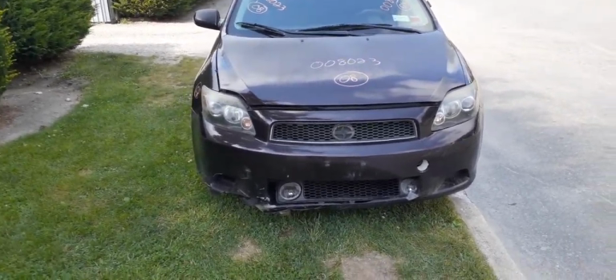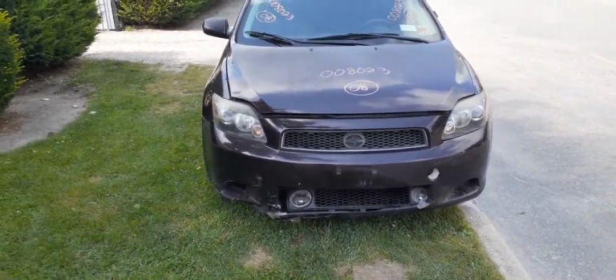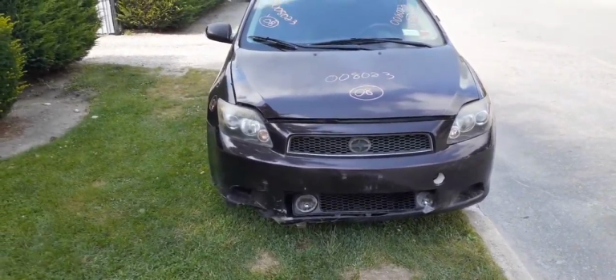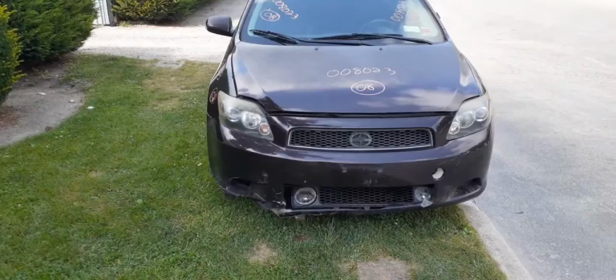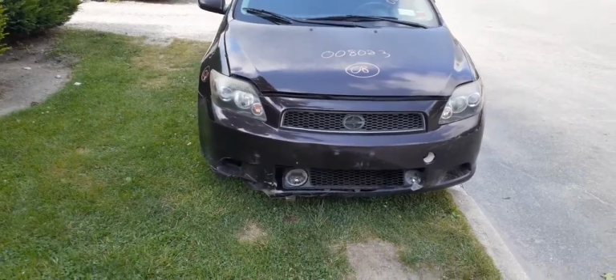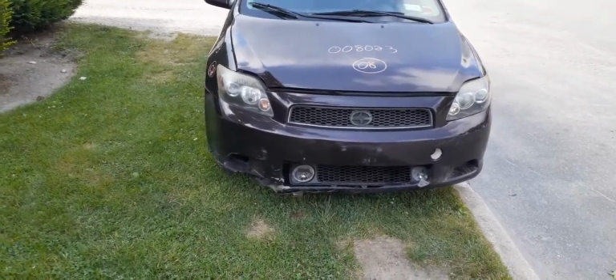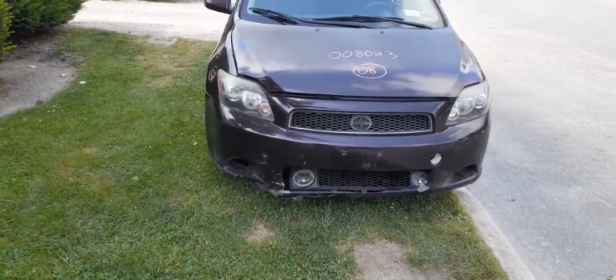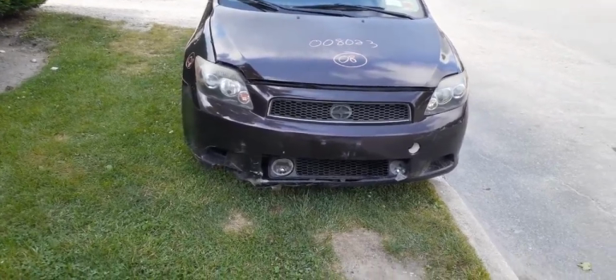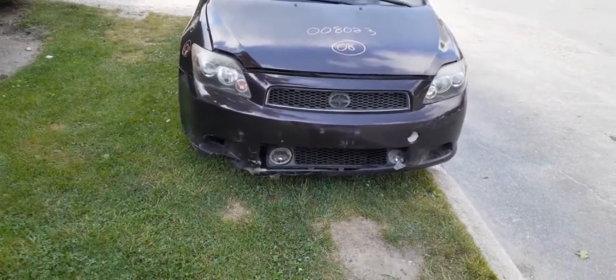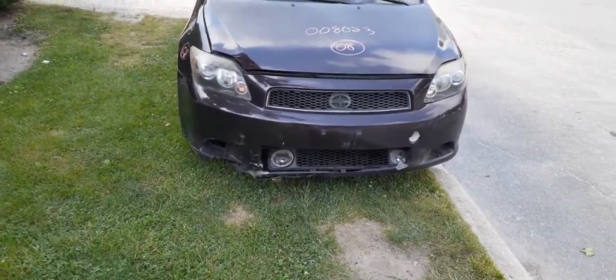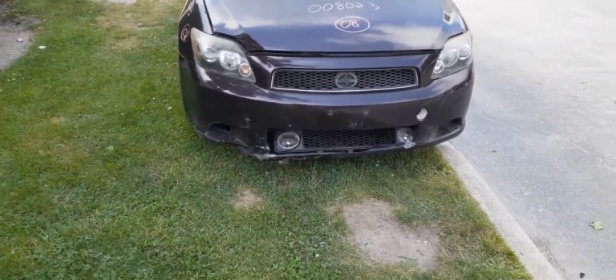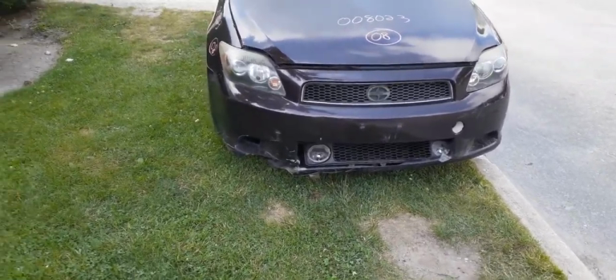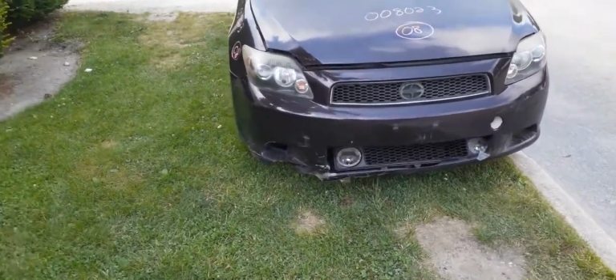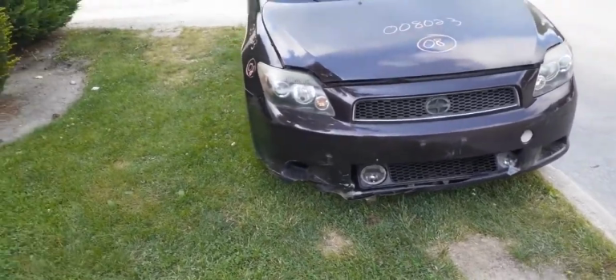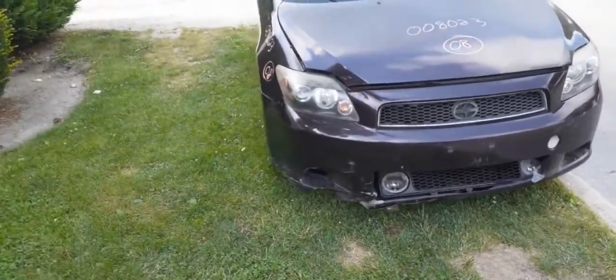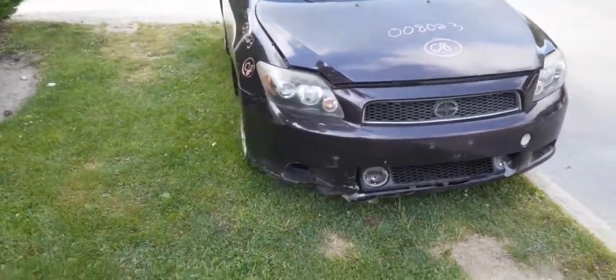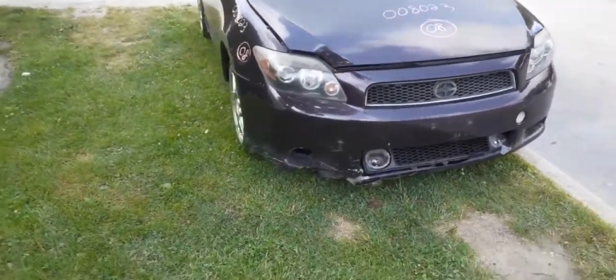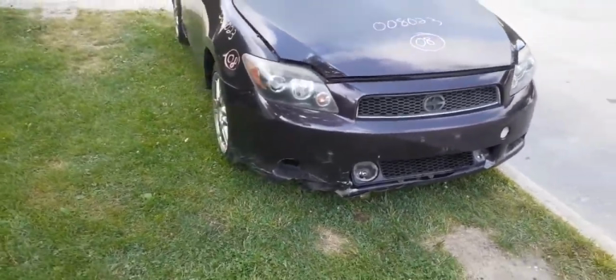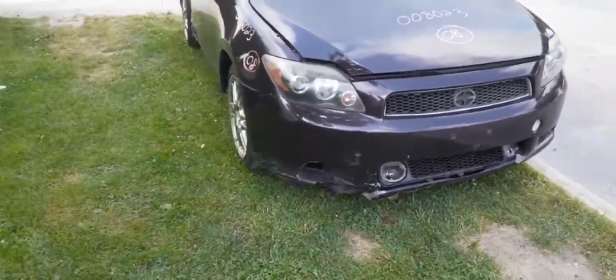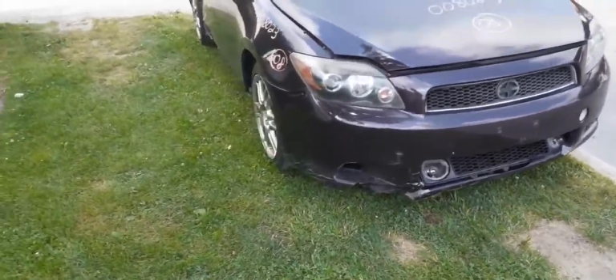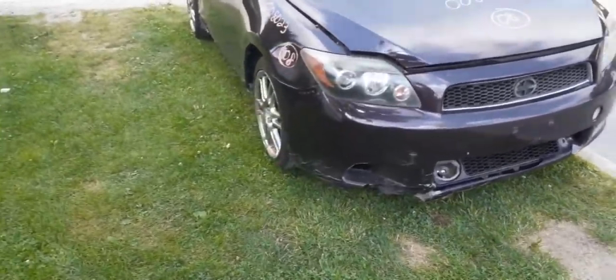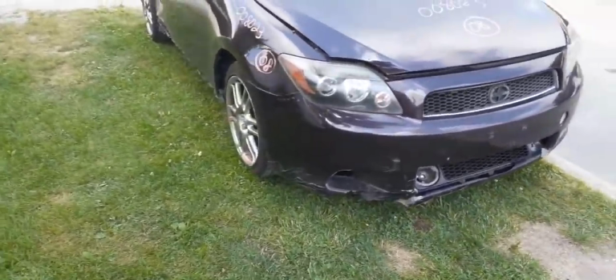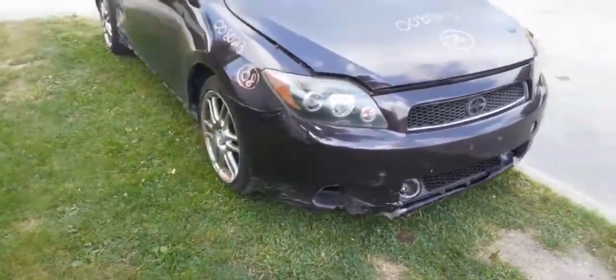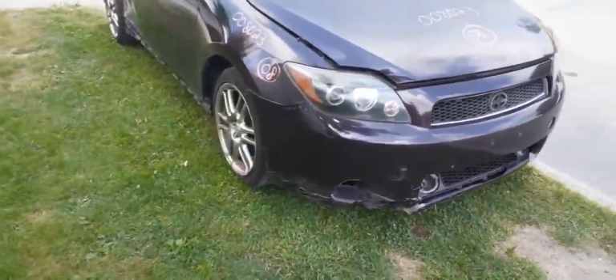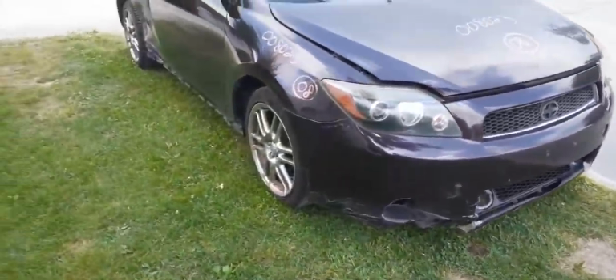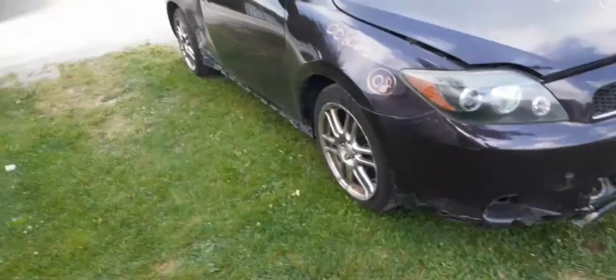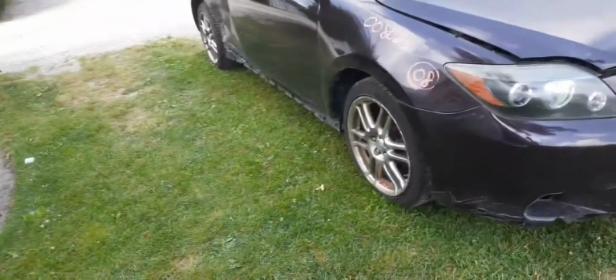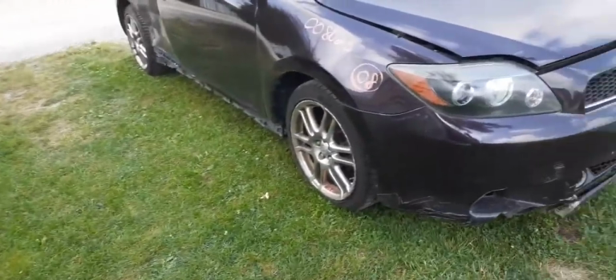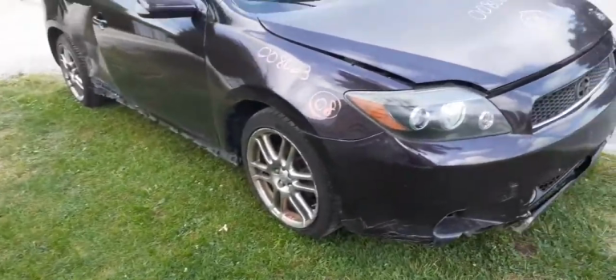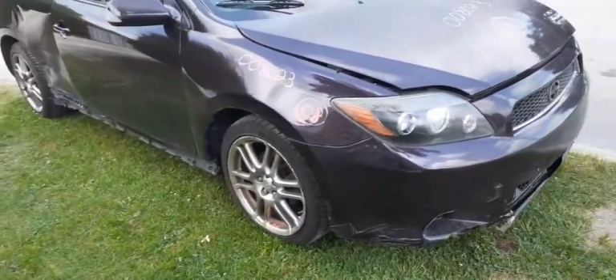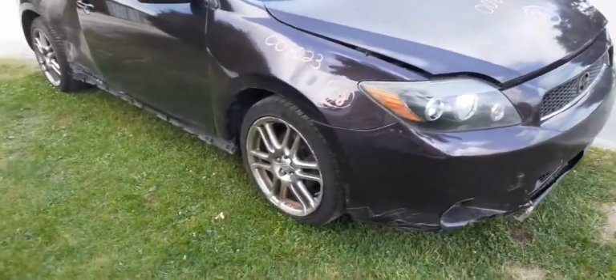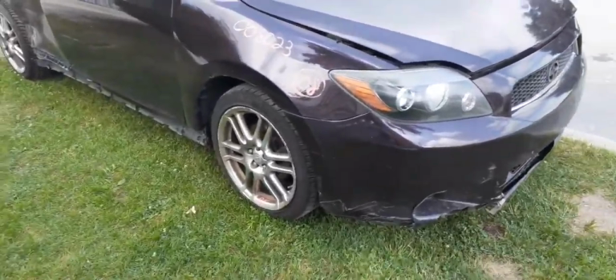That thing was hitting the front a little bit there, as you can see, and also hitting the right rear quarter. Right side door is no good. Right side fender is no good.